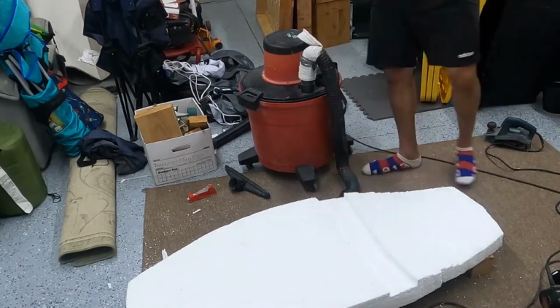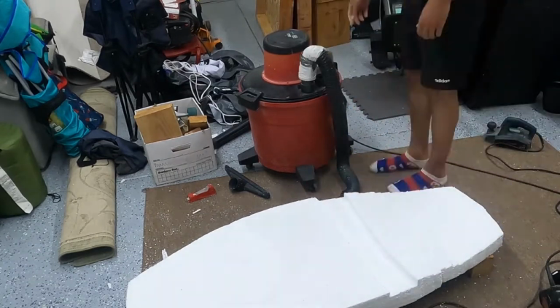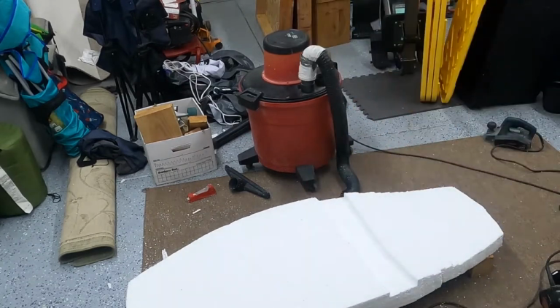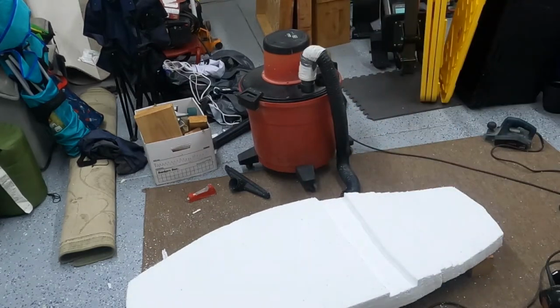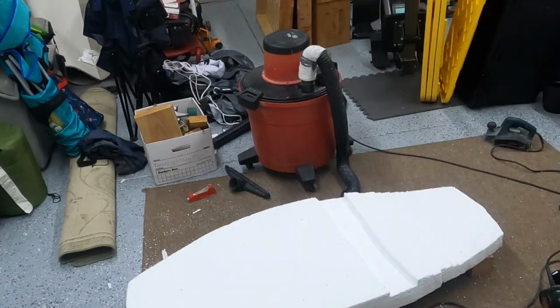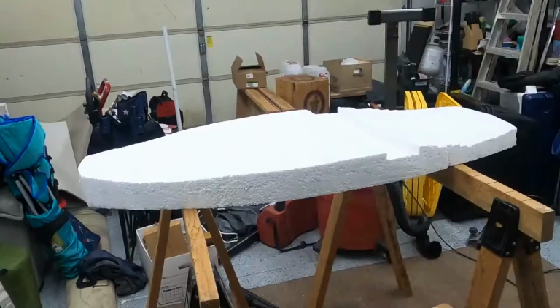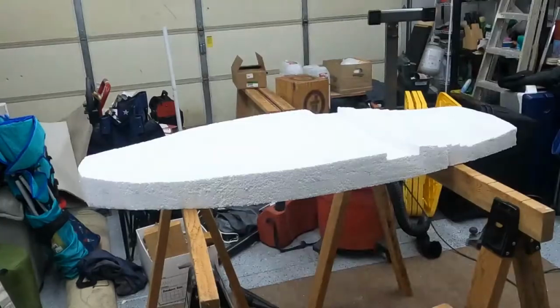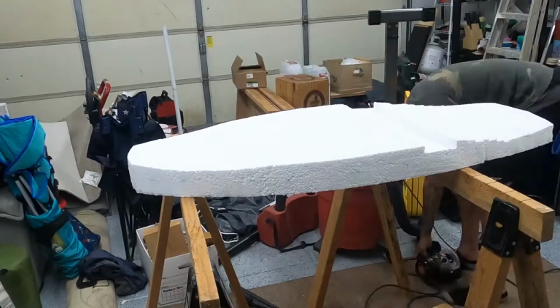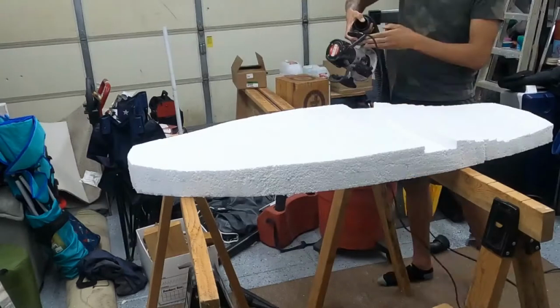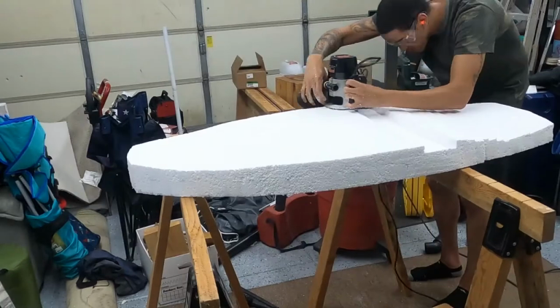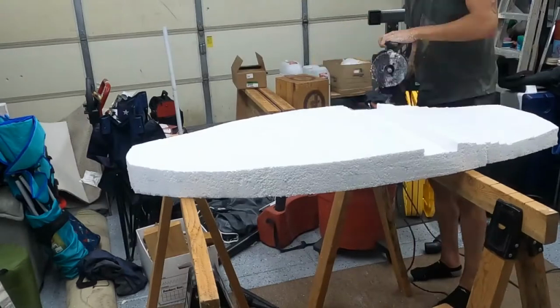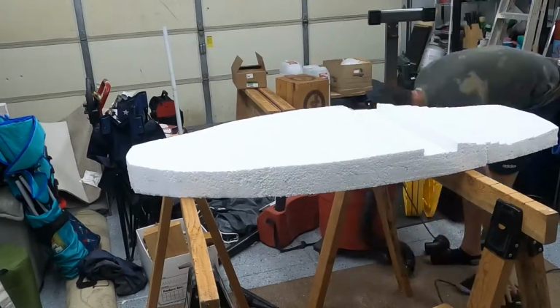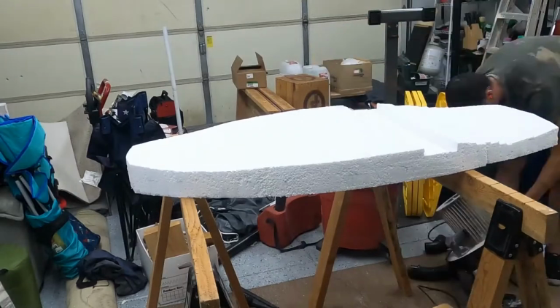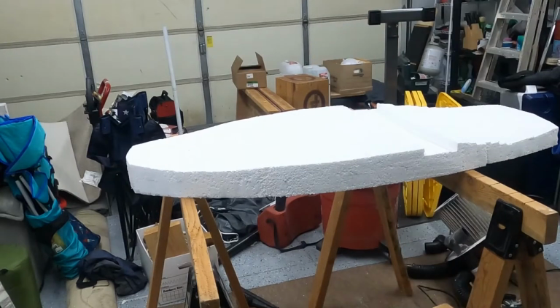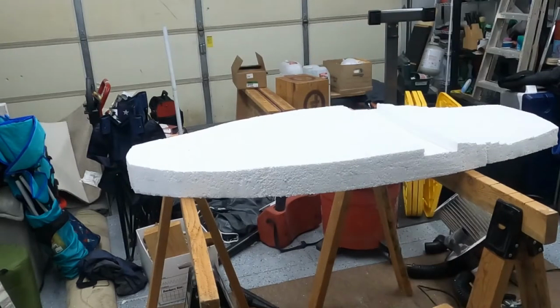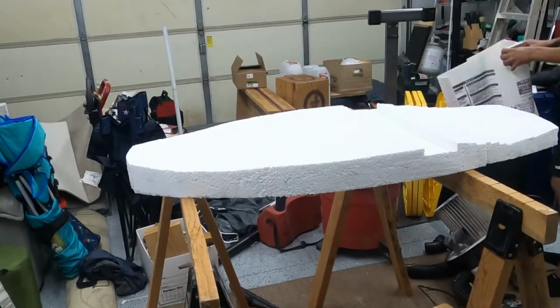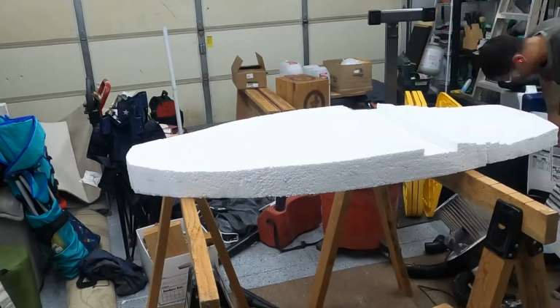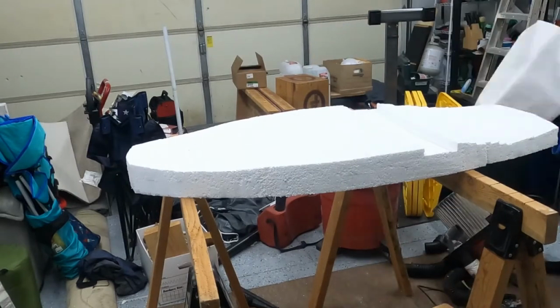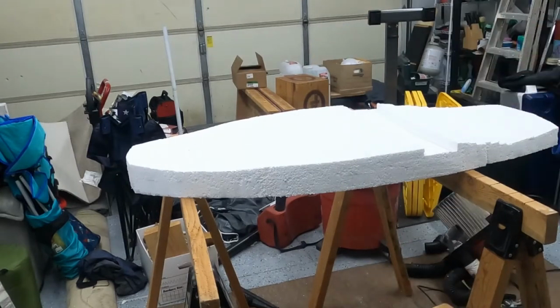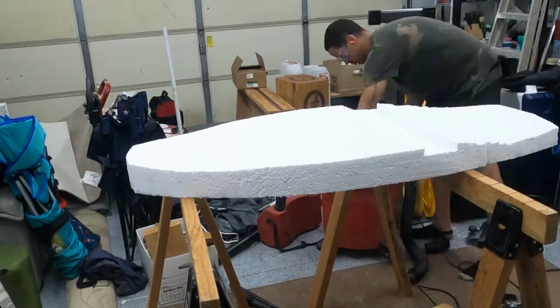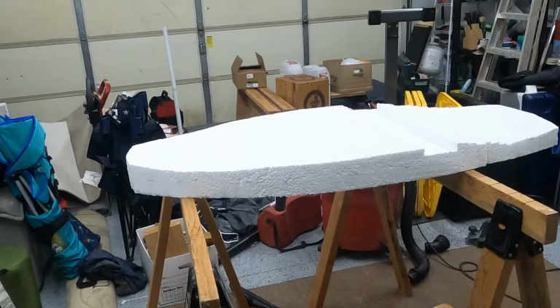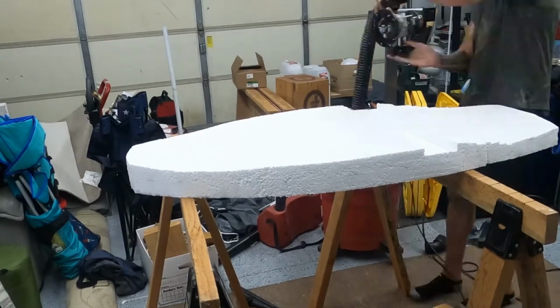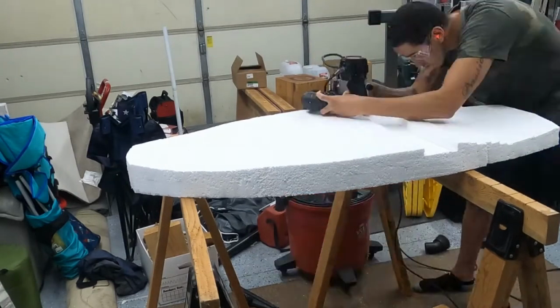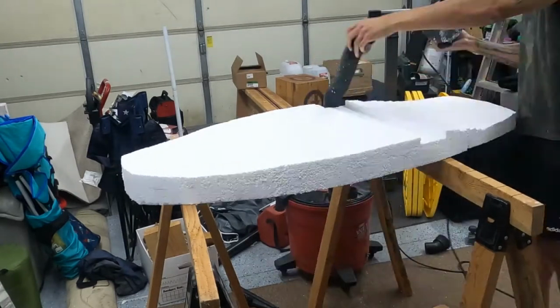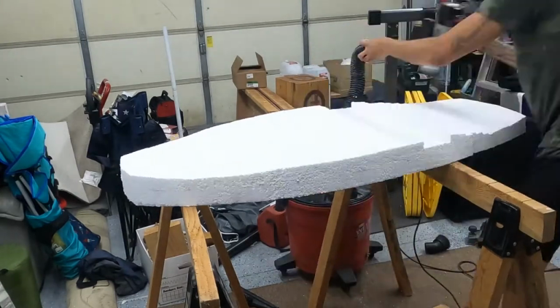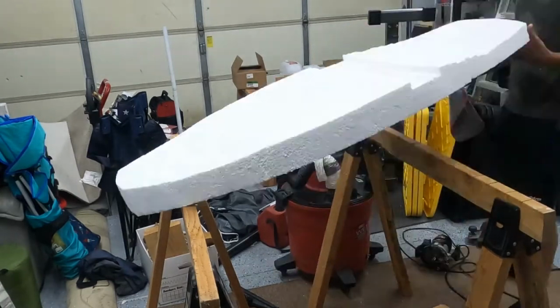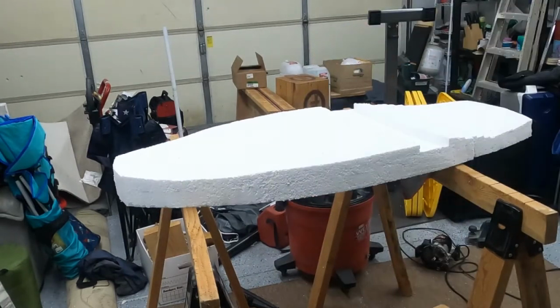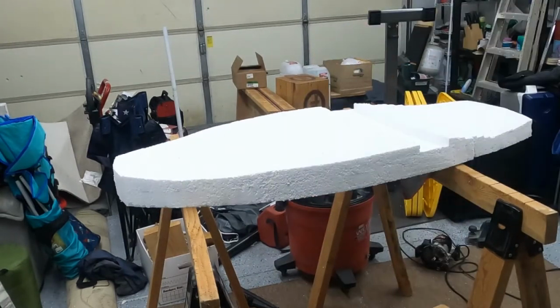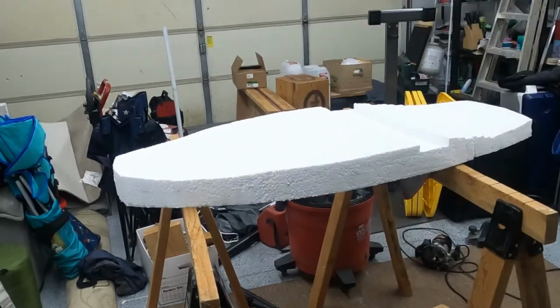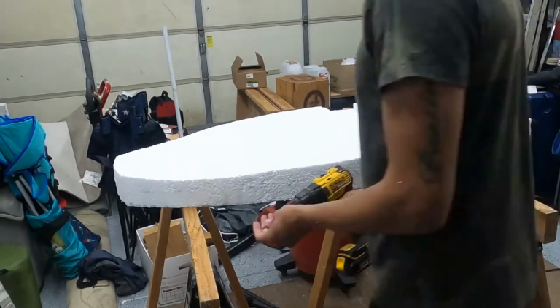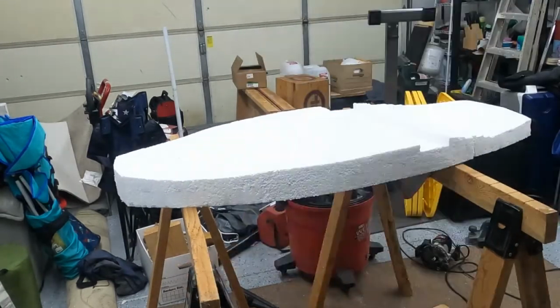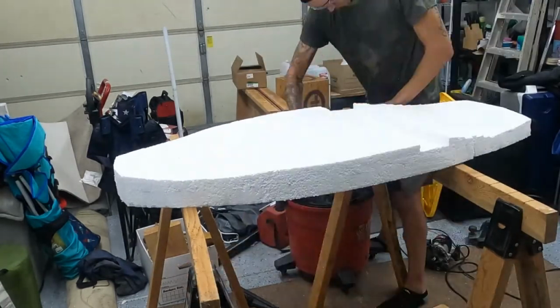I eventually moved the board up to some sawhorses, which made it way easier to get this done.